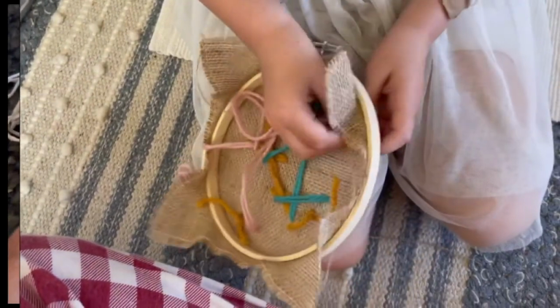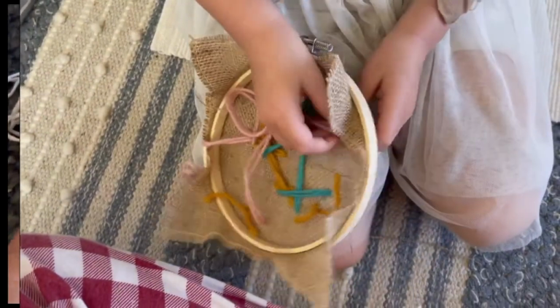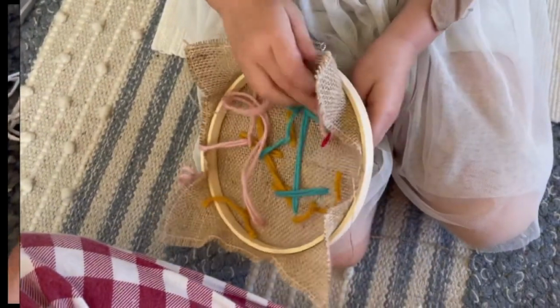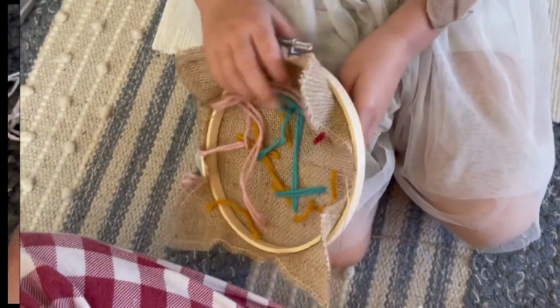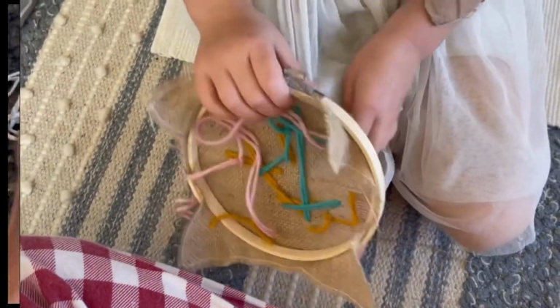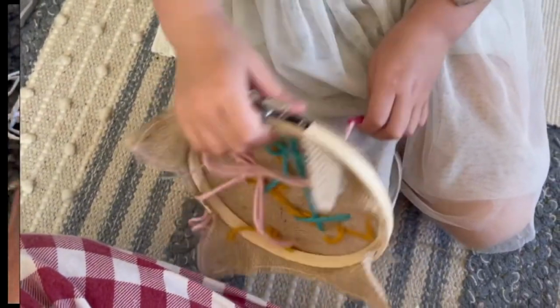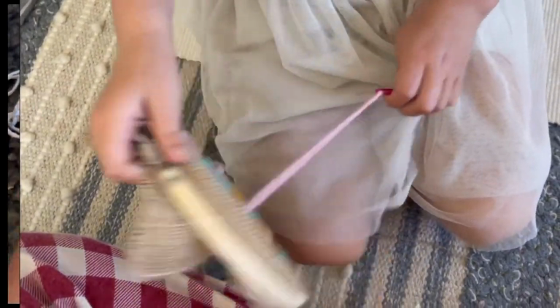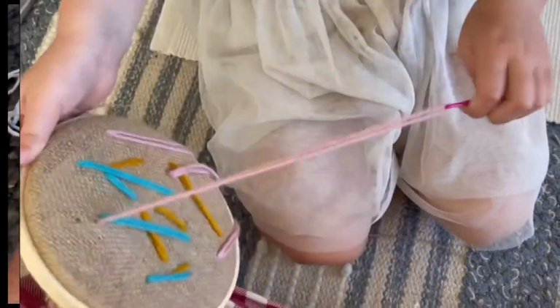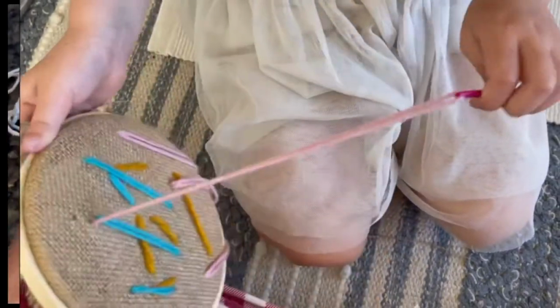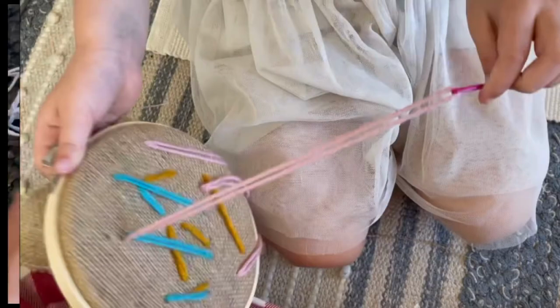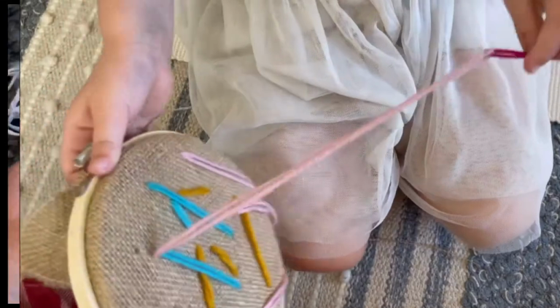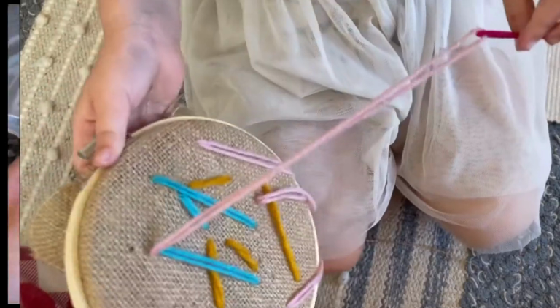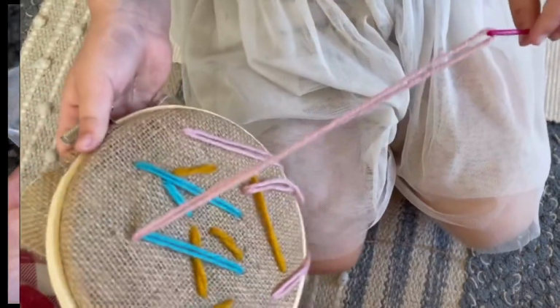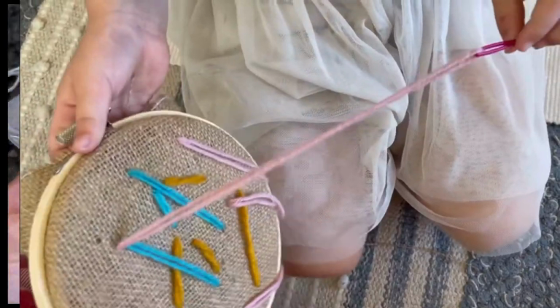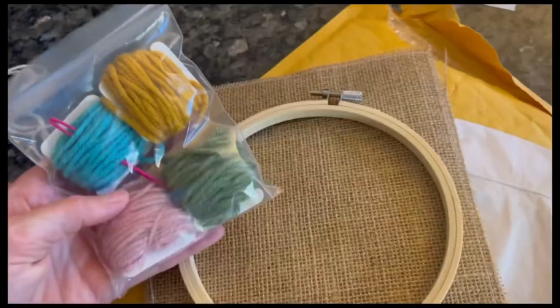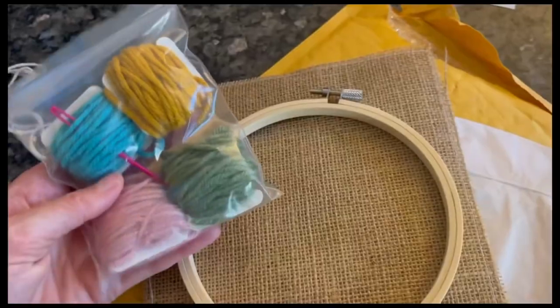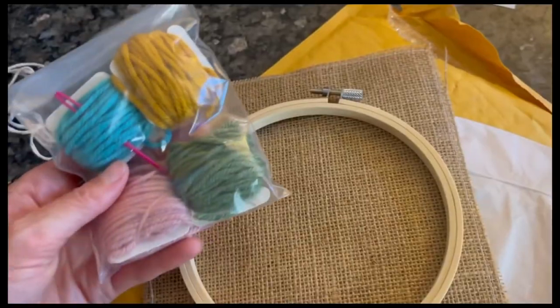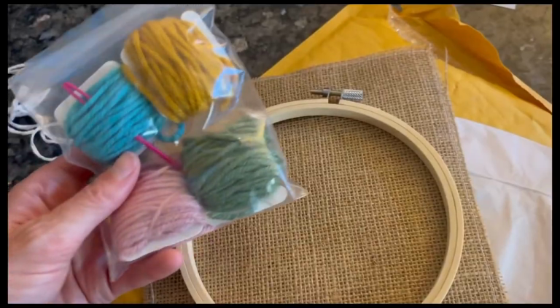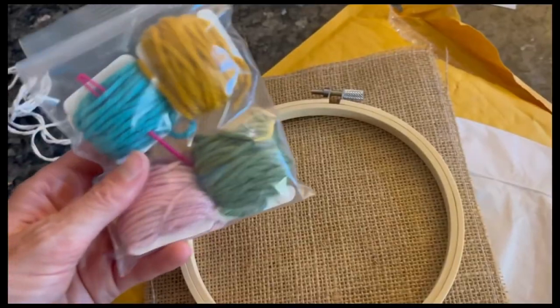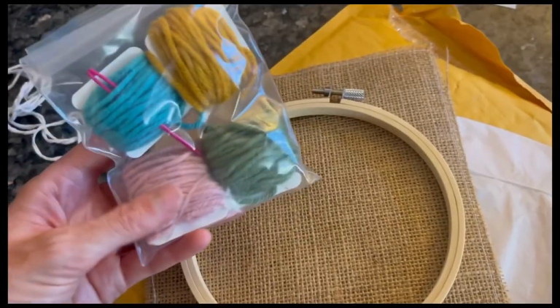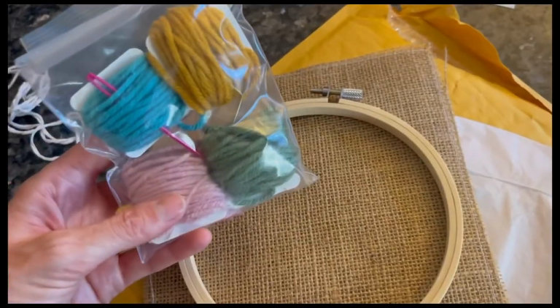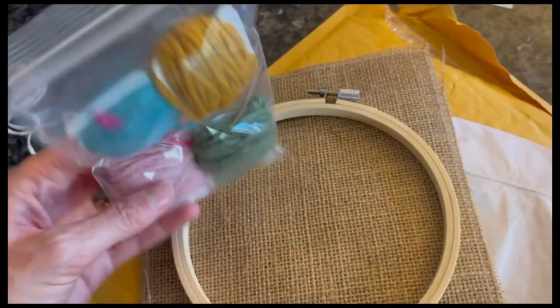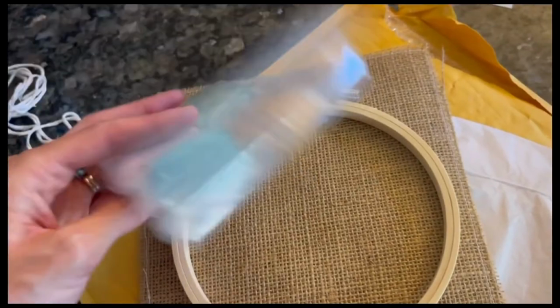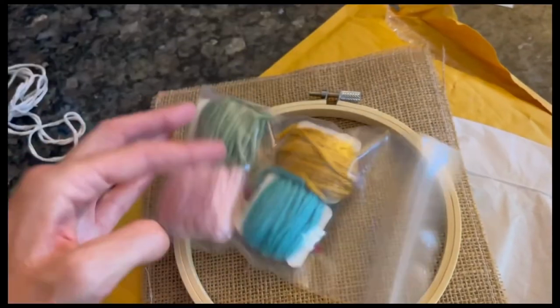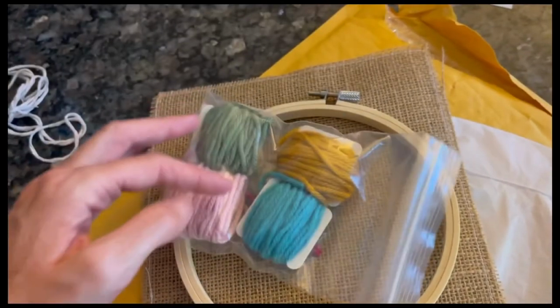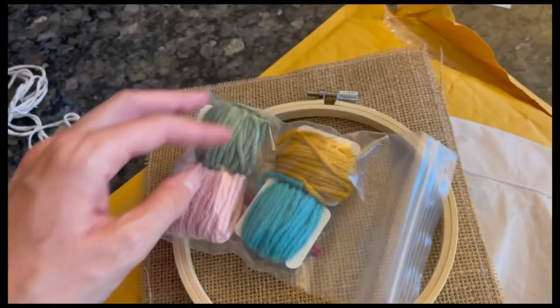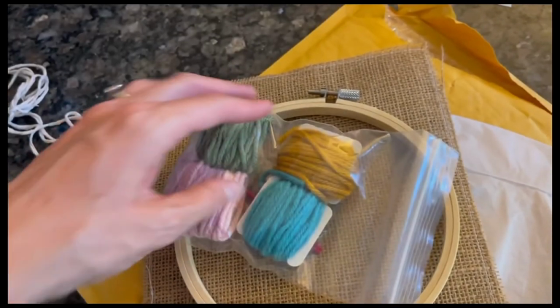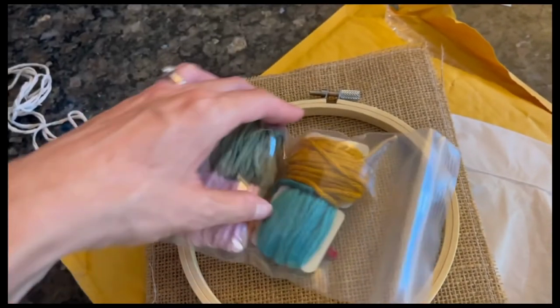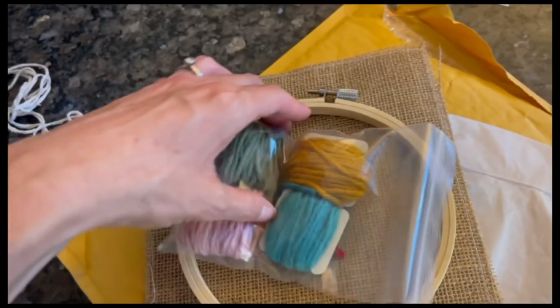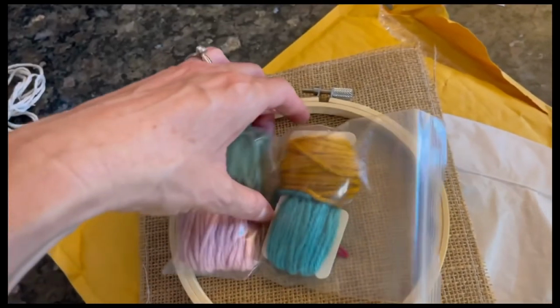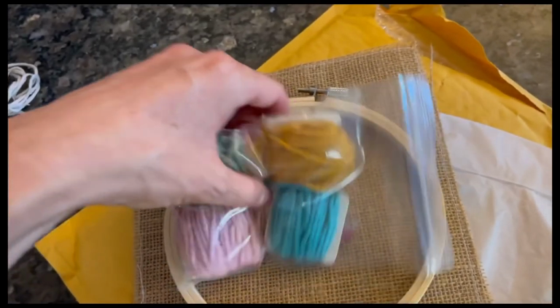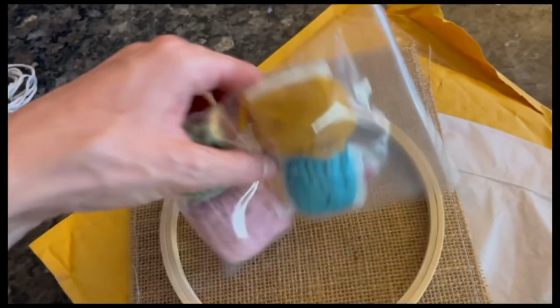That is our summer homeschool haul! Everything I mentioned today will be linked down below. I hope you enjoyed this video — I'll see you guys next time, bye!